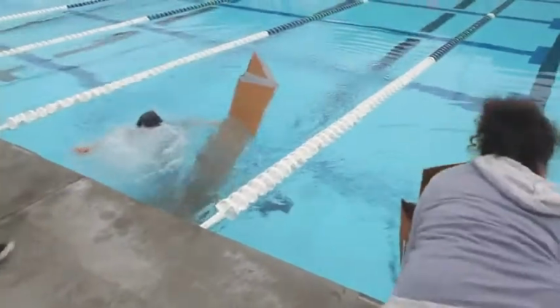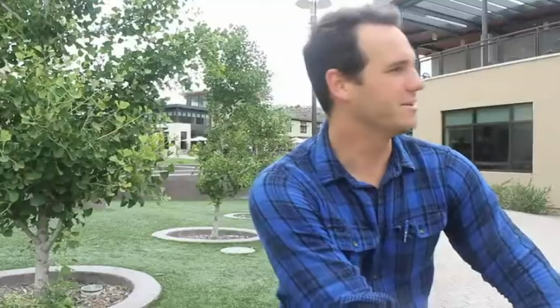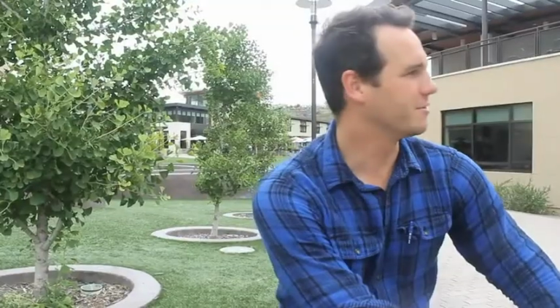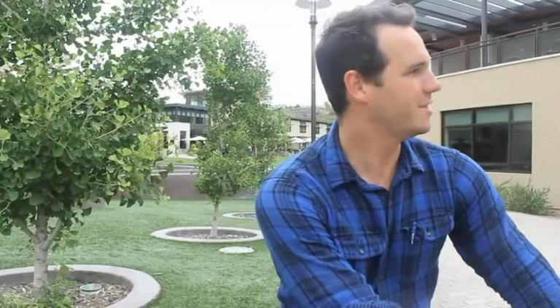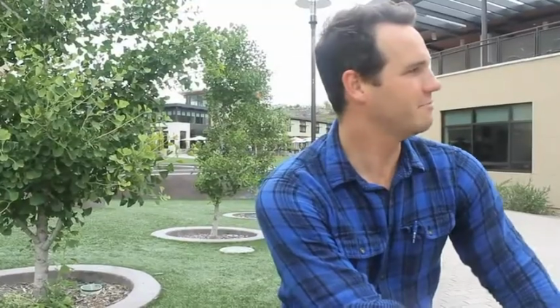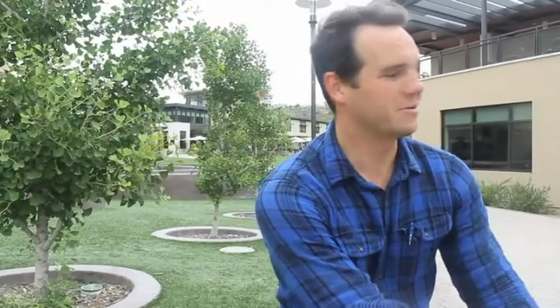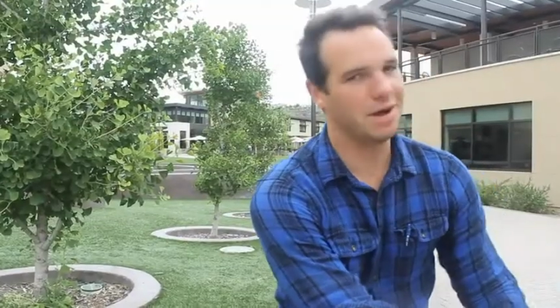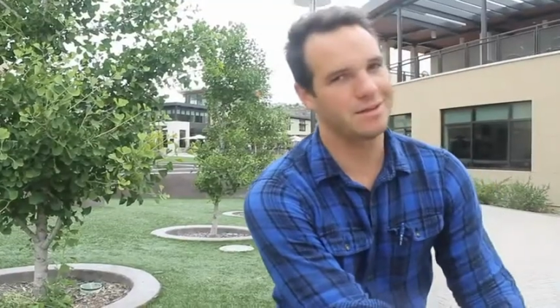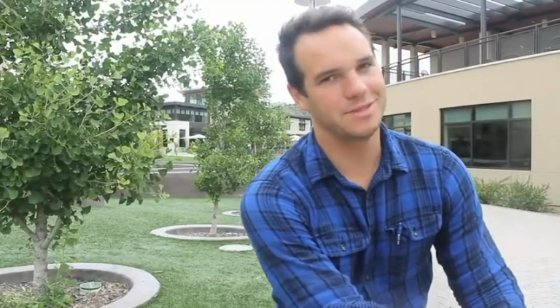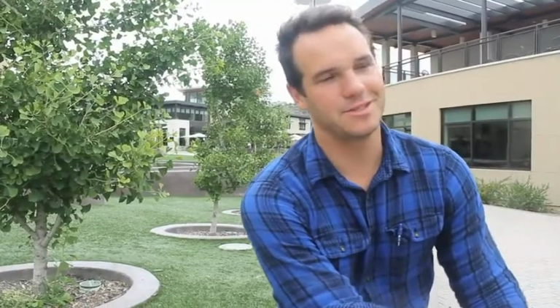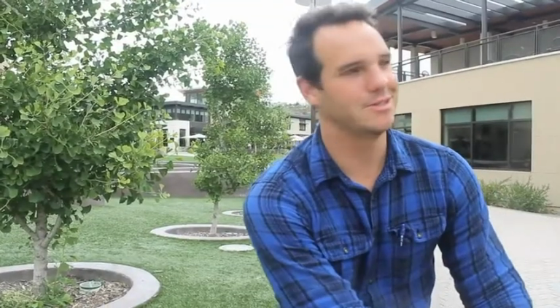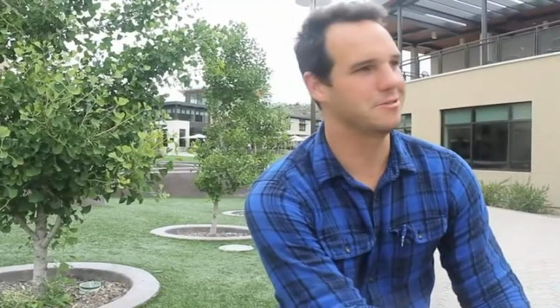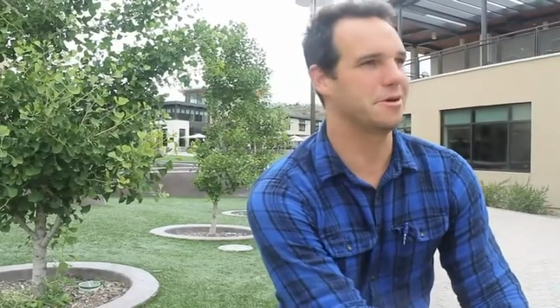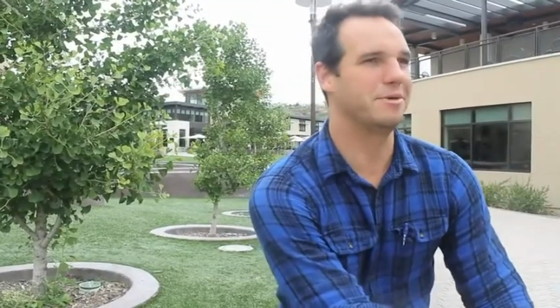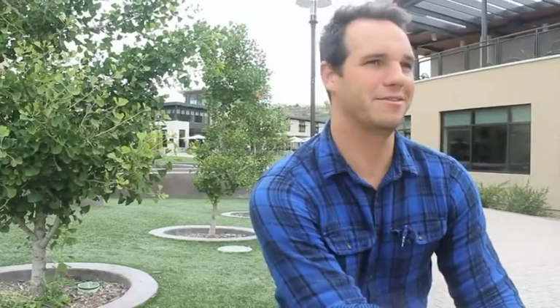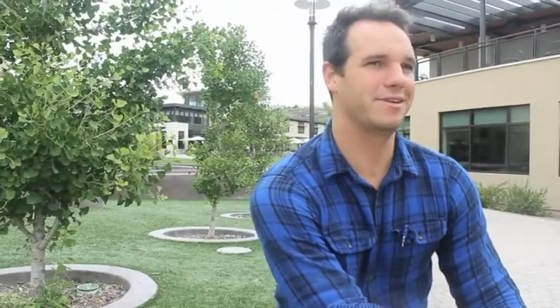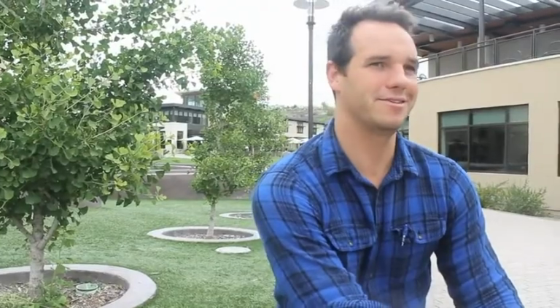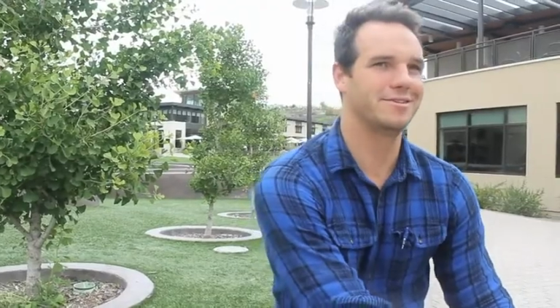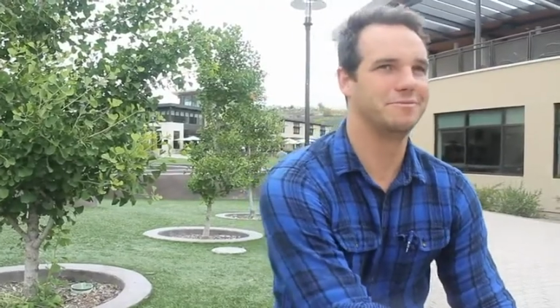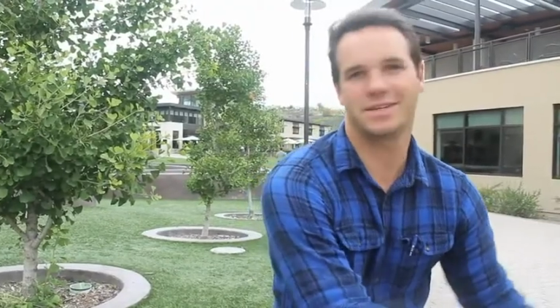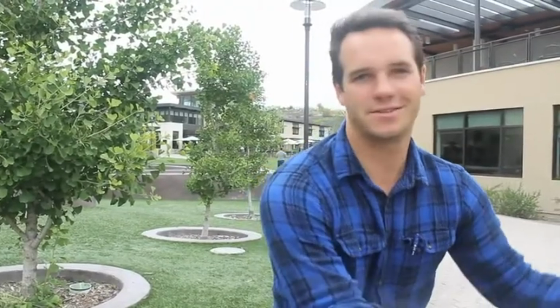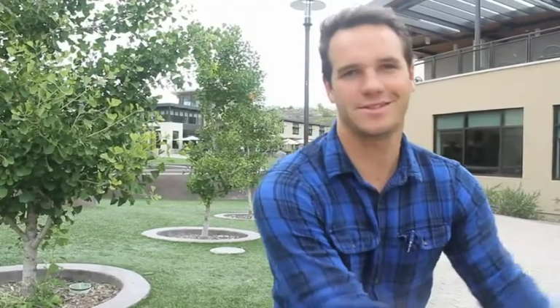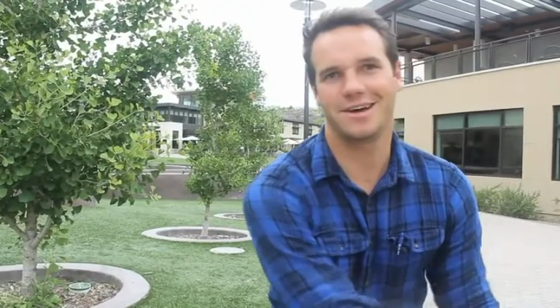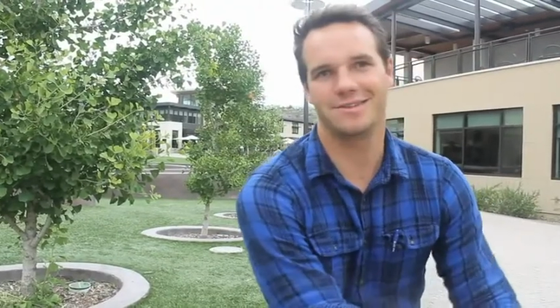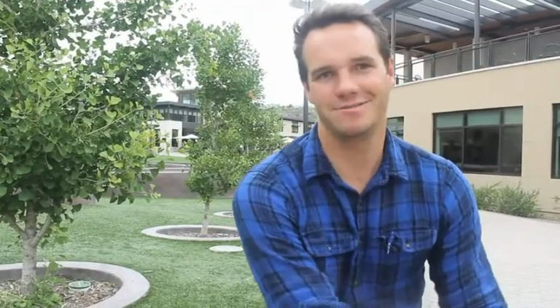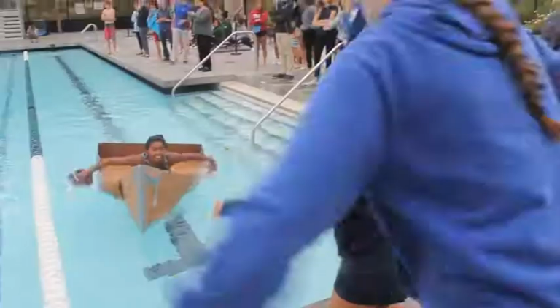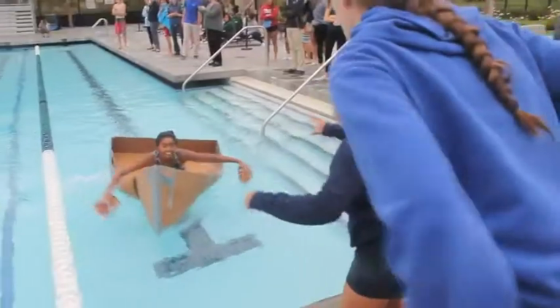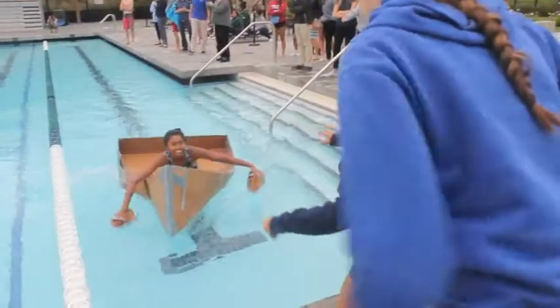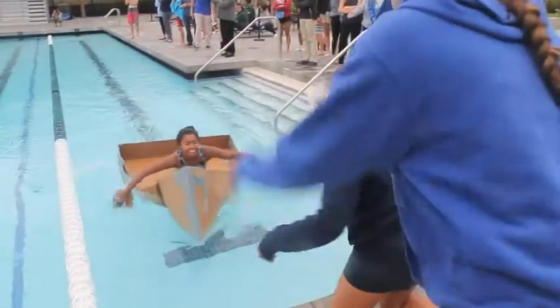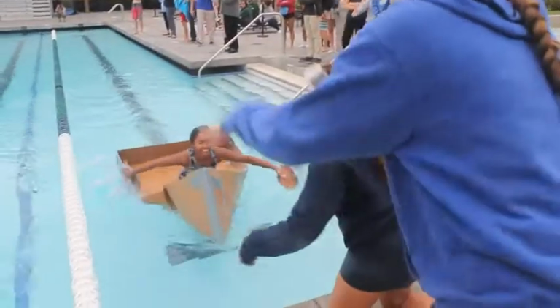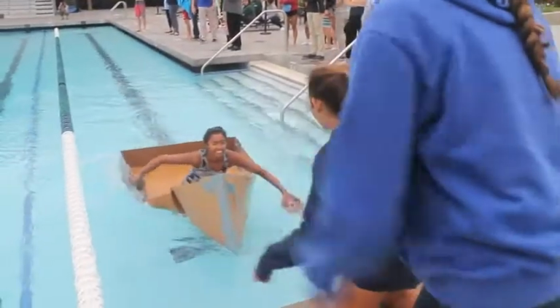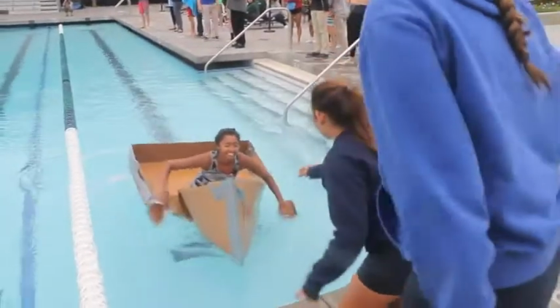There were some paddling positions that worked better than others based on the design. We're doing water into the back.